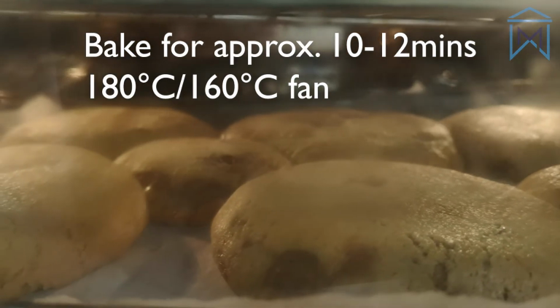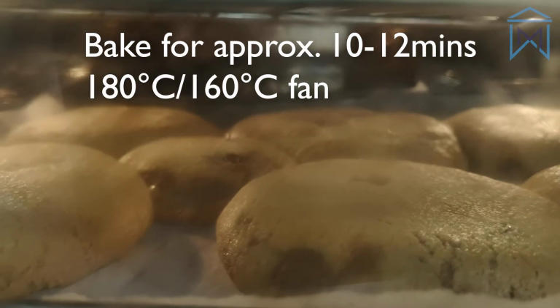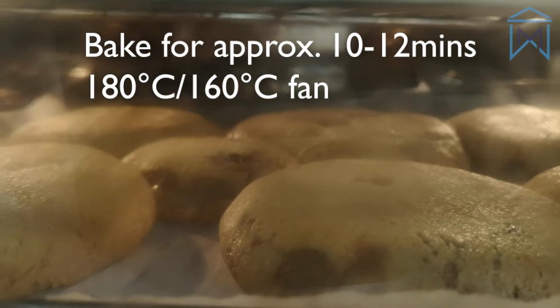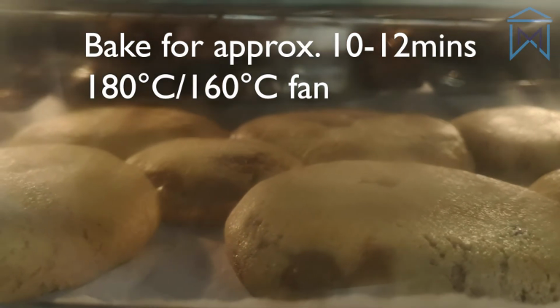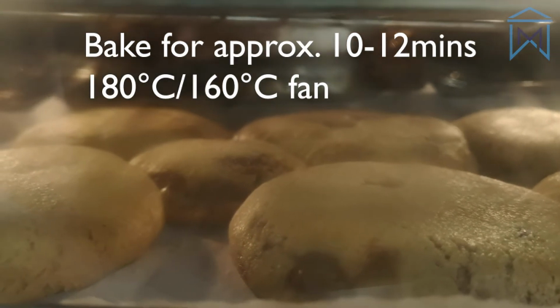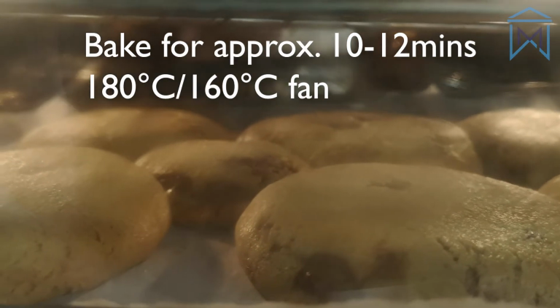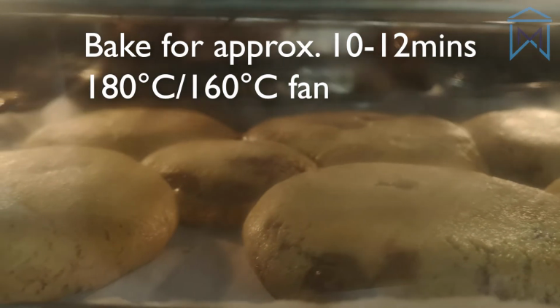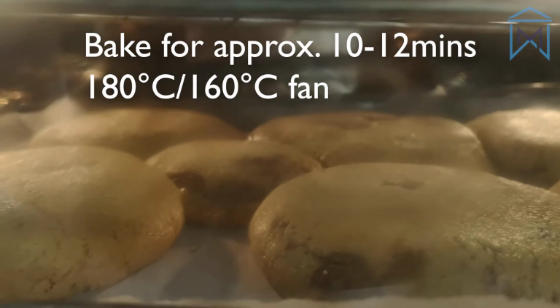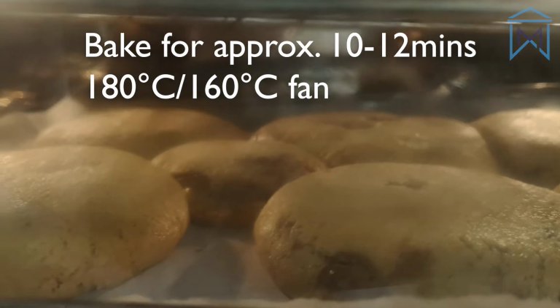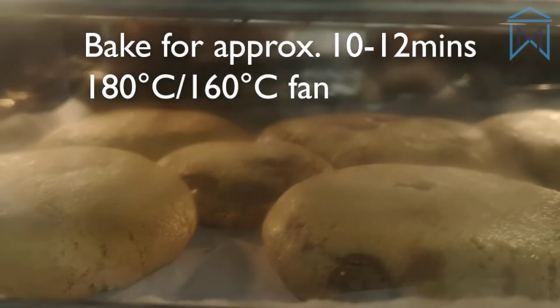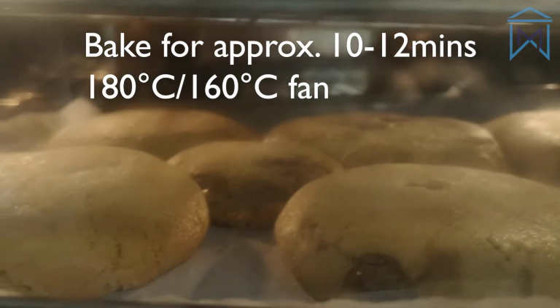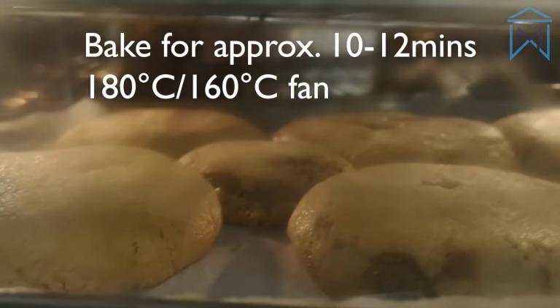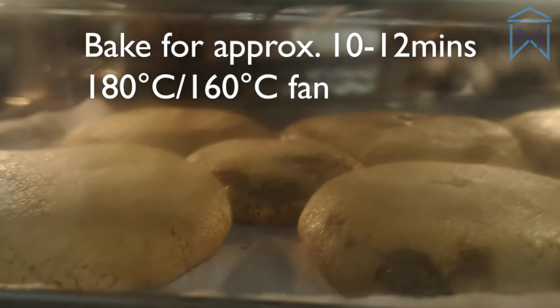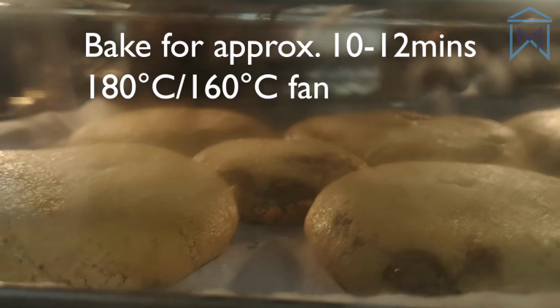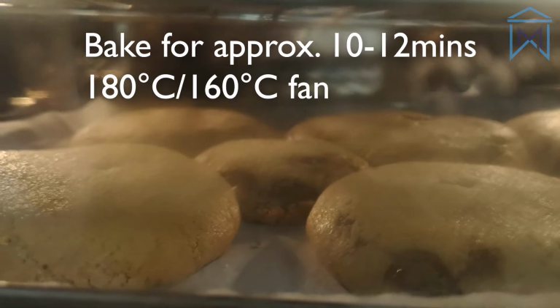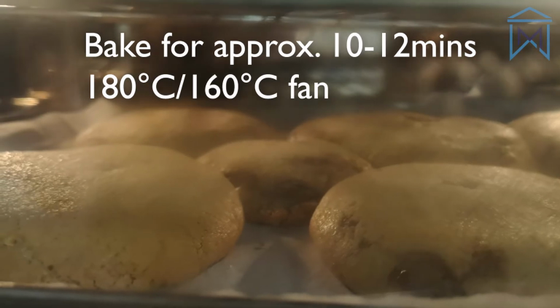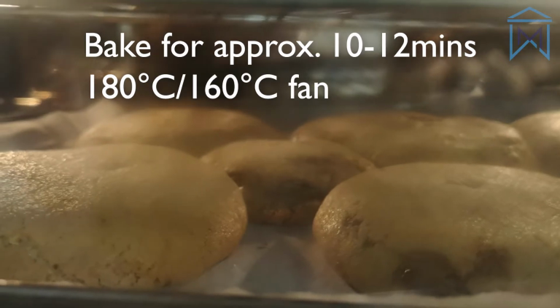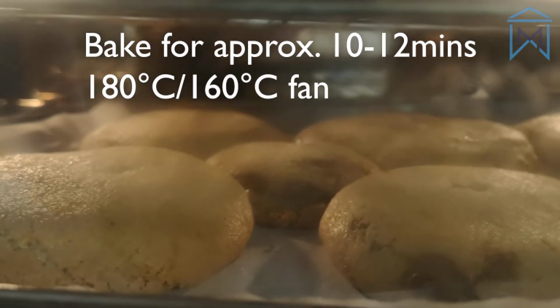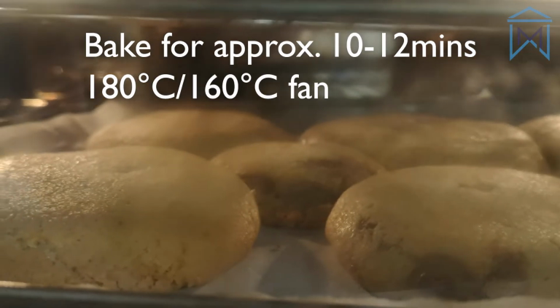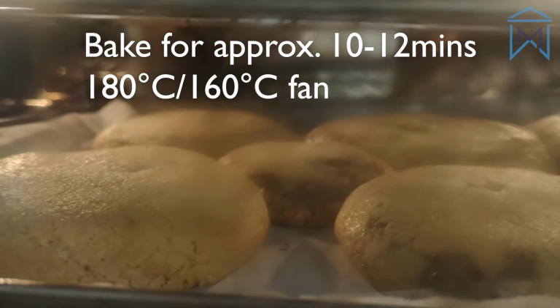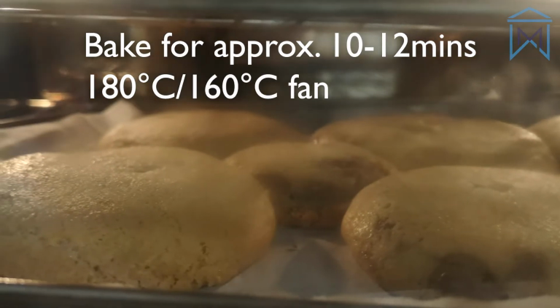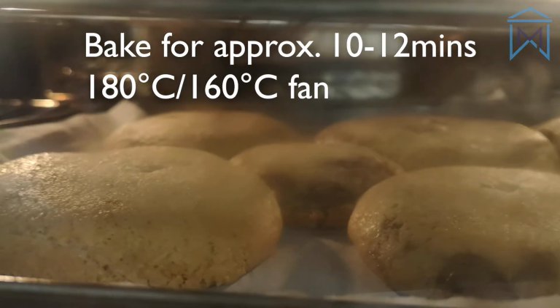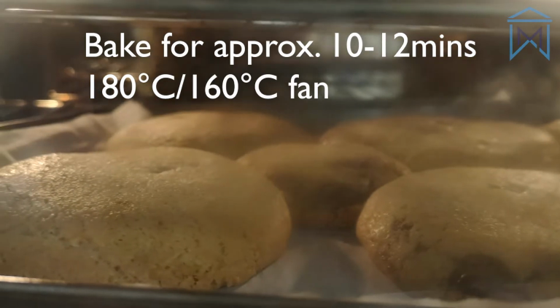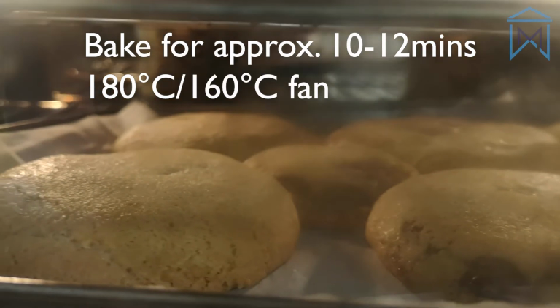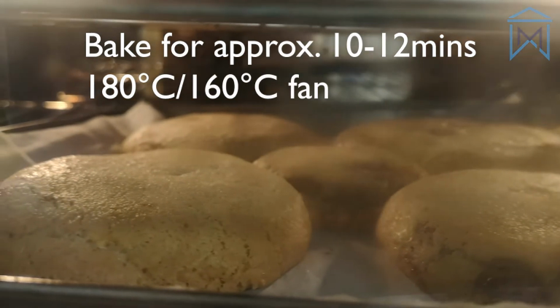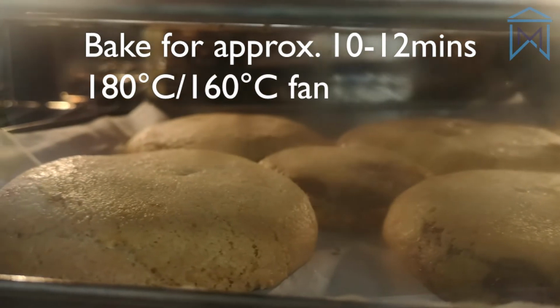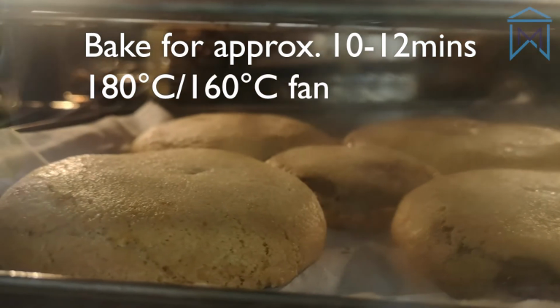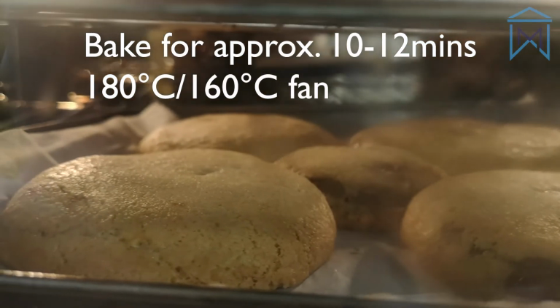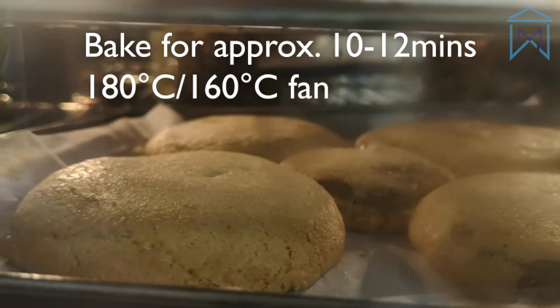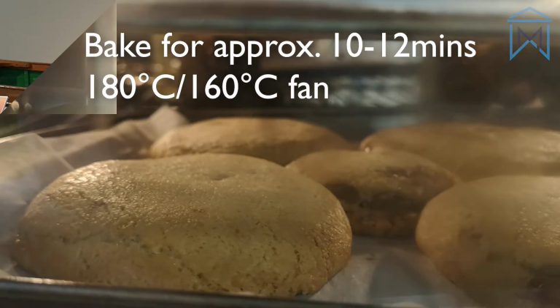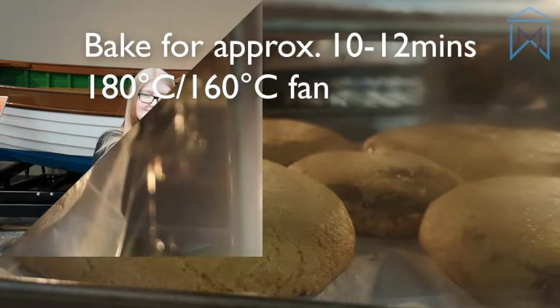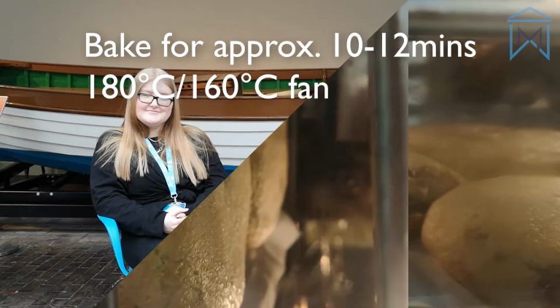When they're ready, these cookies will look good enough to eat. But be careful, they'll be very hot.